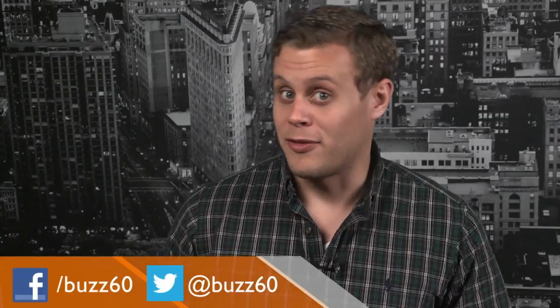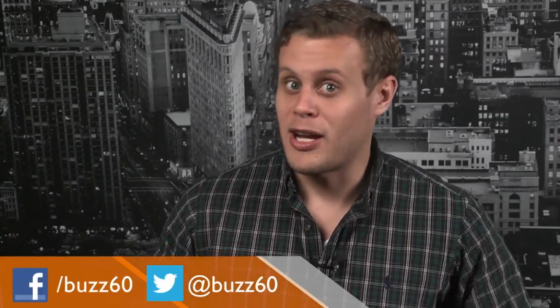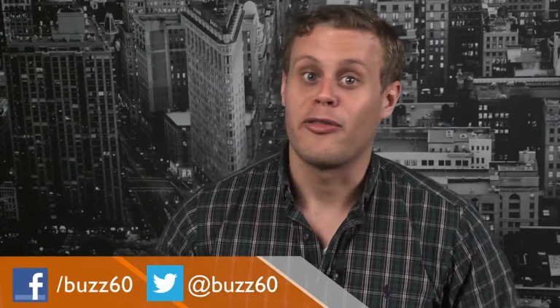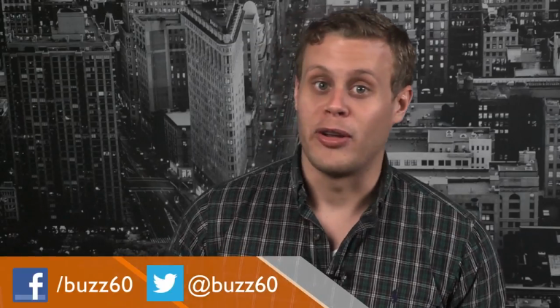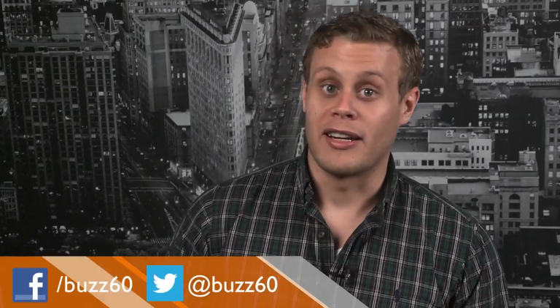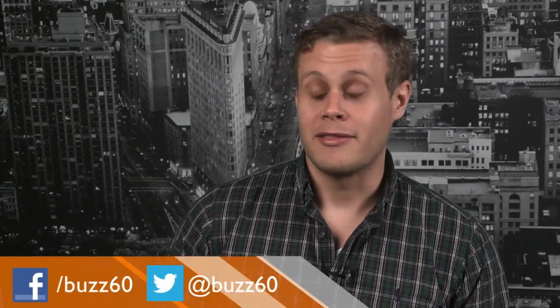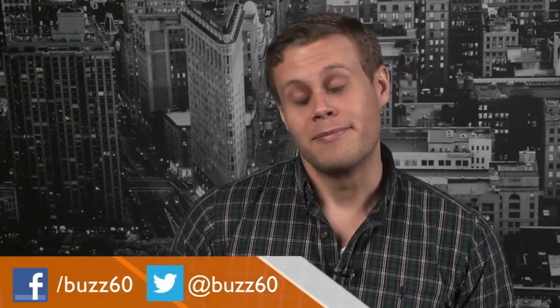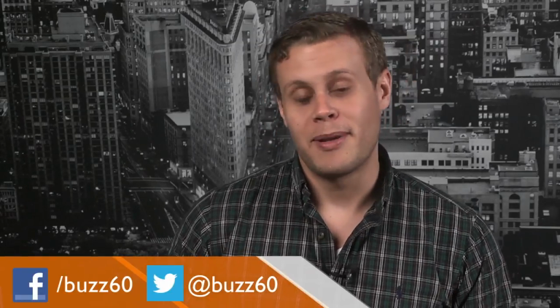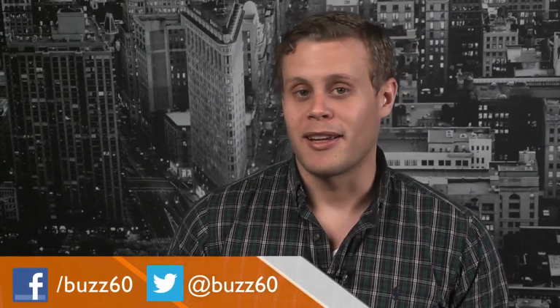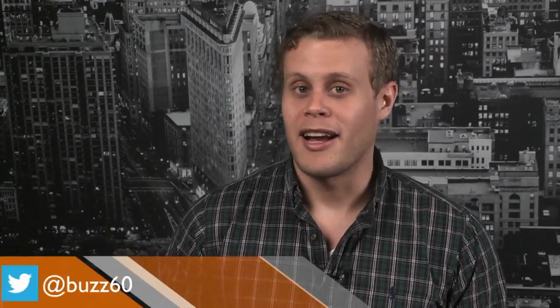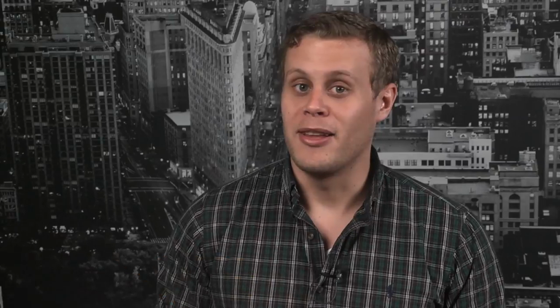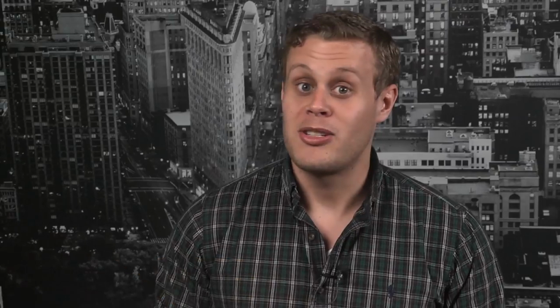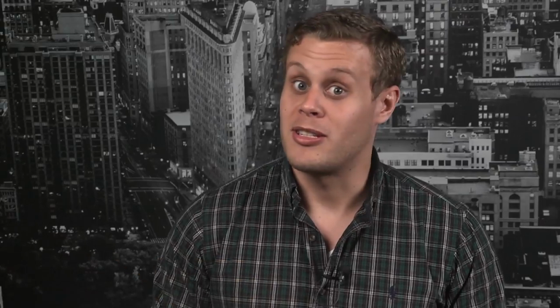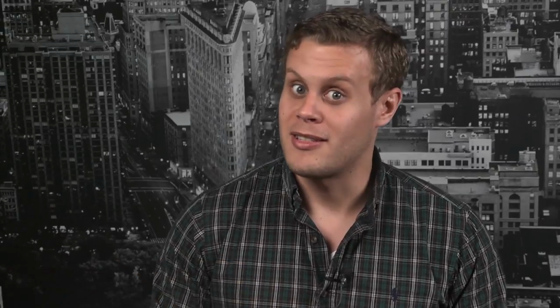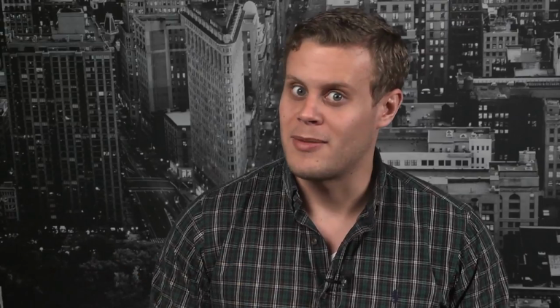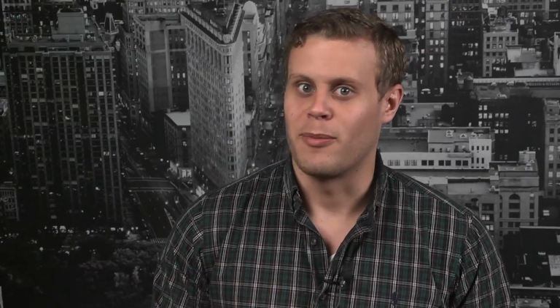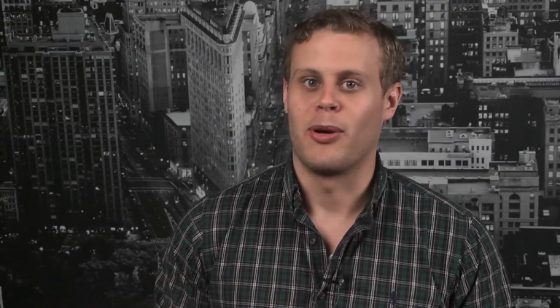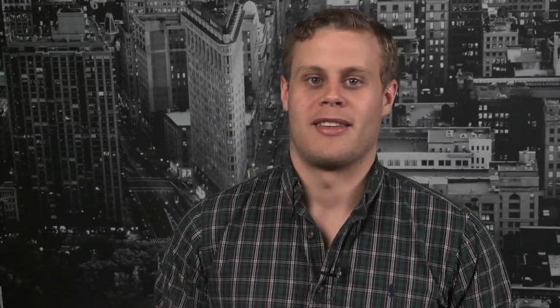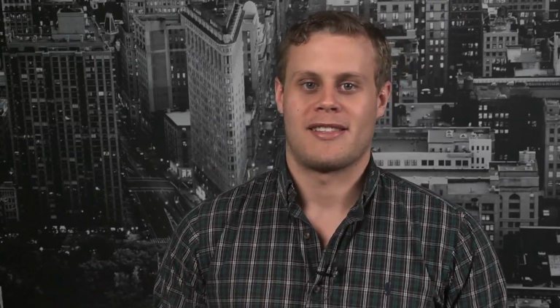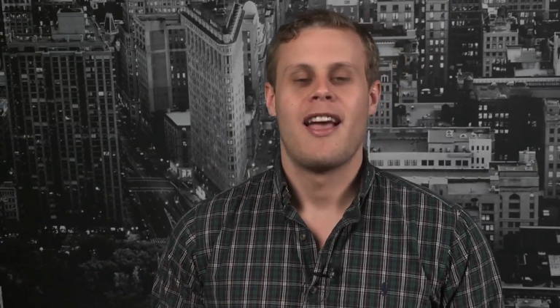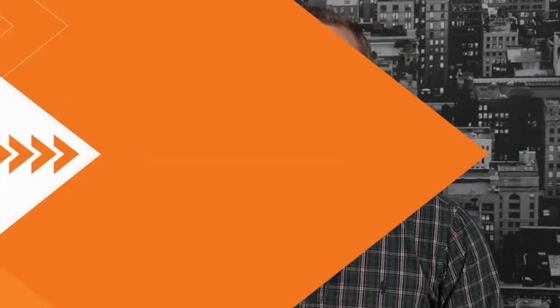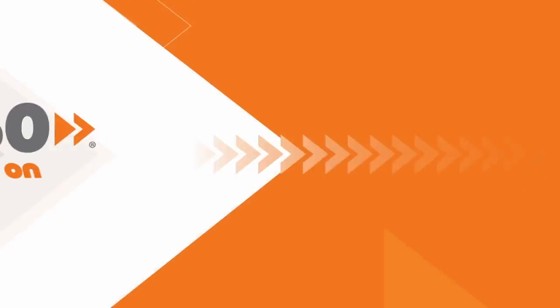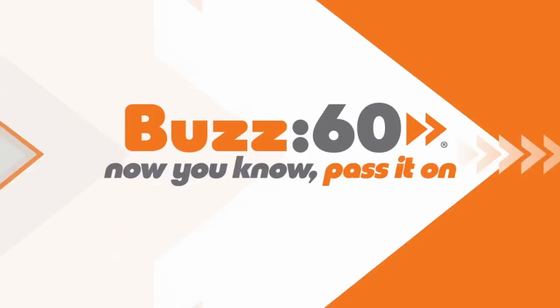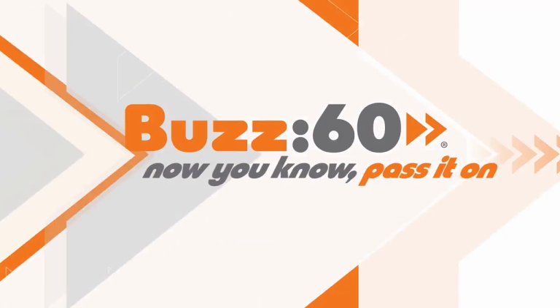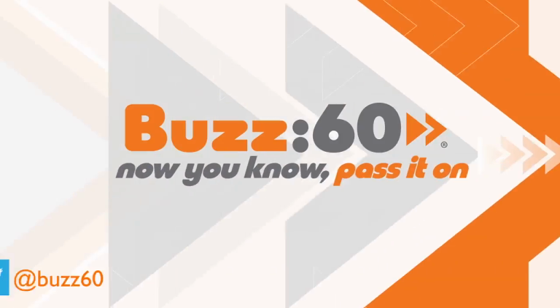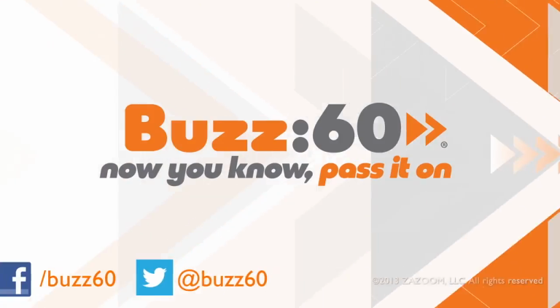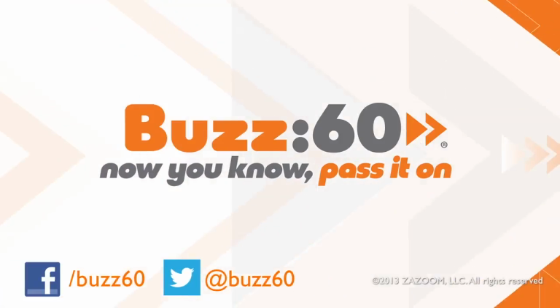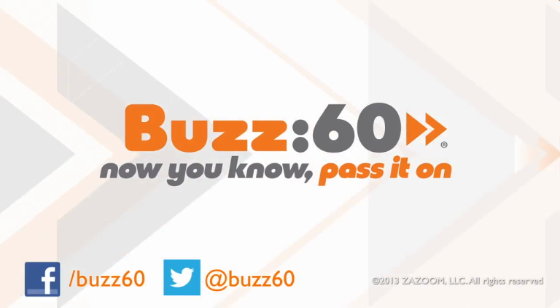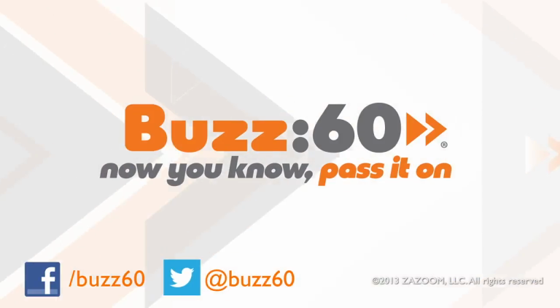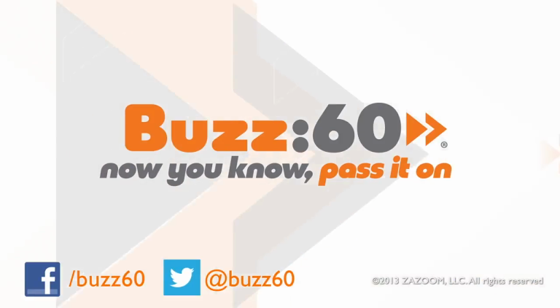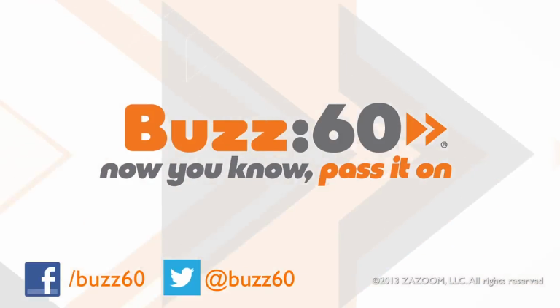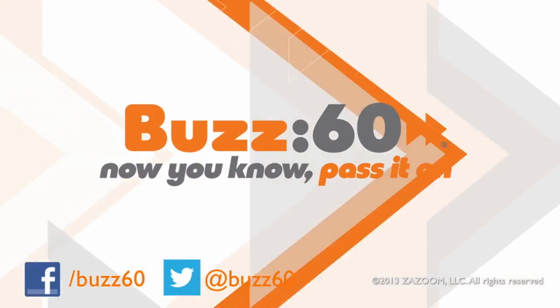And all of a sudden, that photography elective back in college doesn't seem so pointless. Buzz60 — now you know, pass it on.